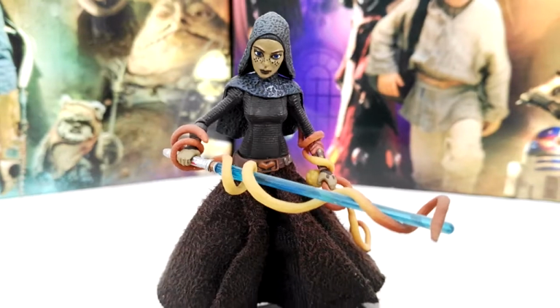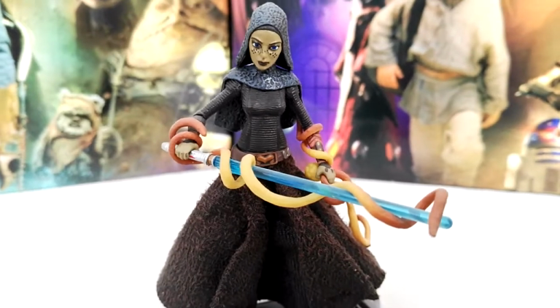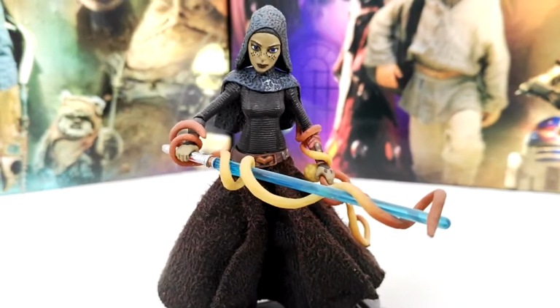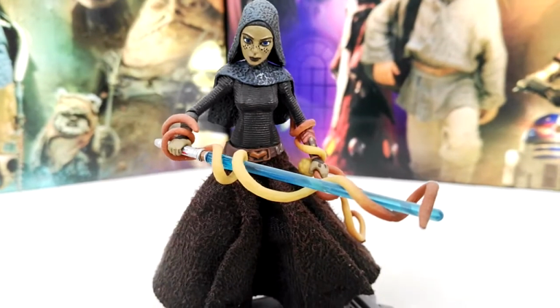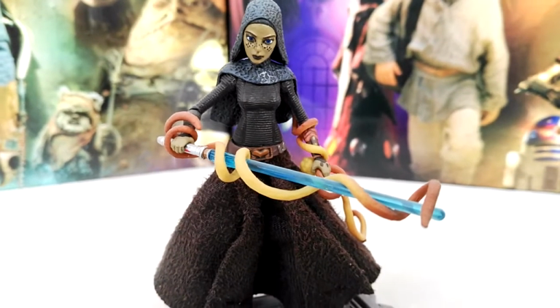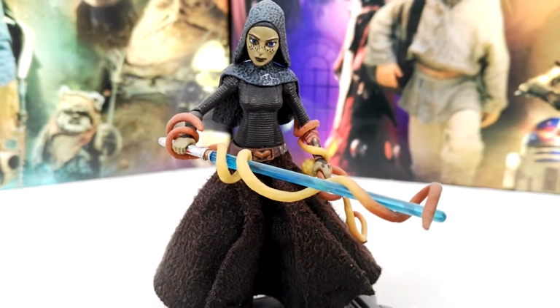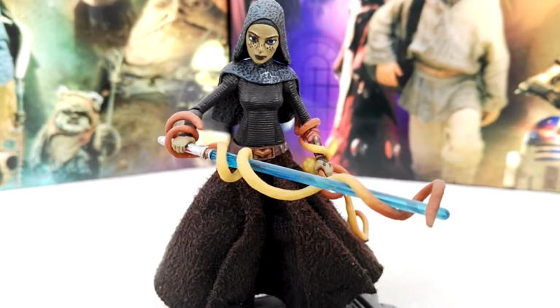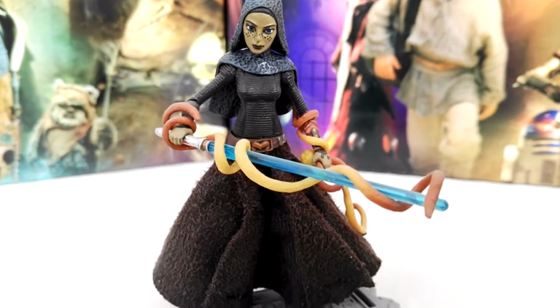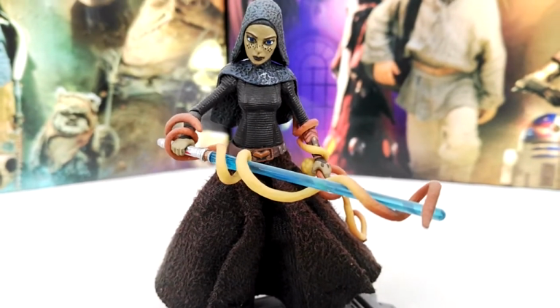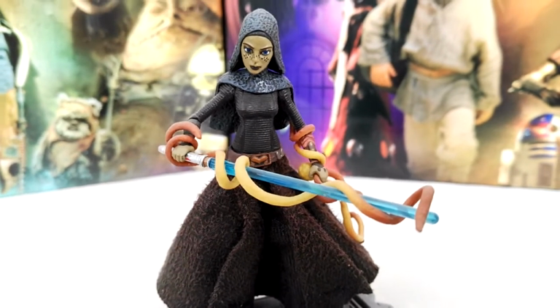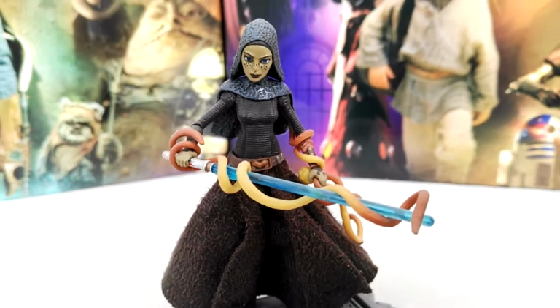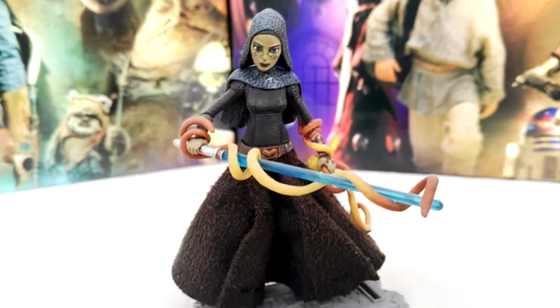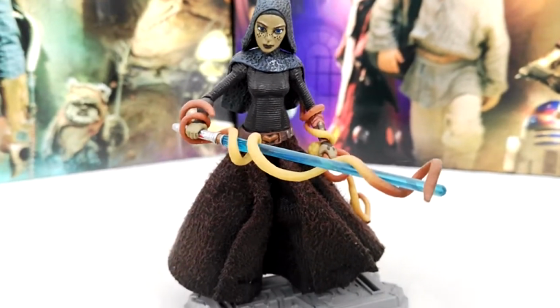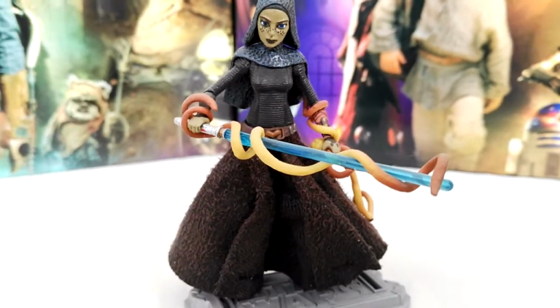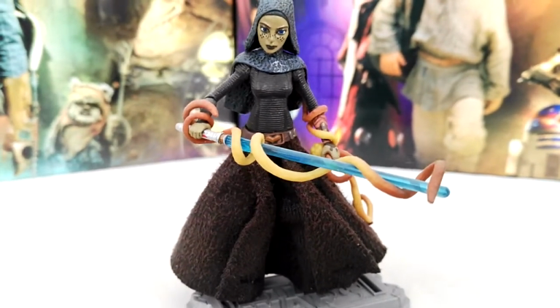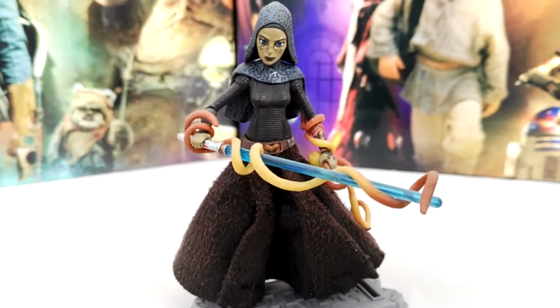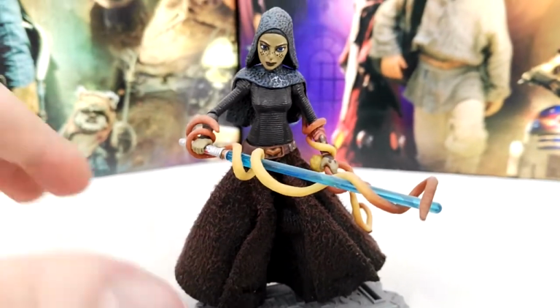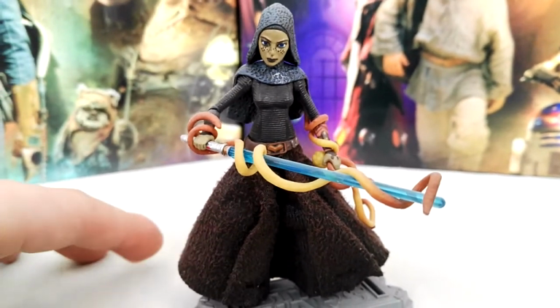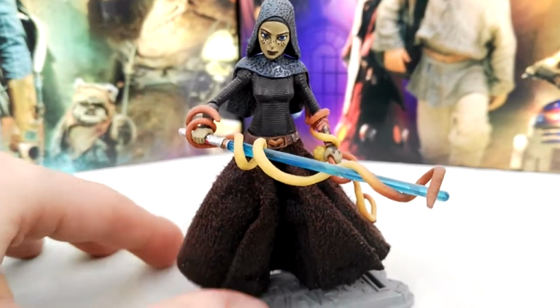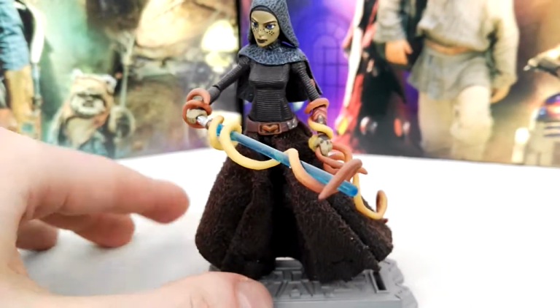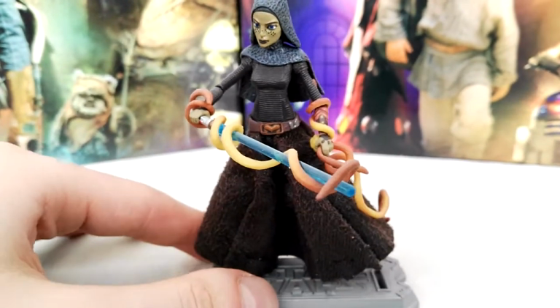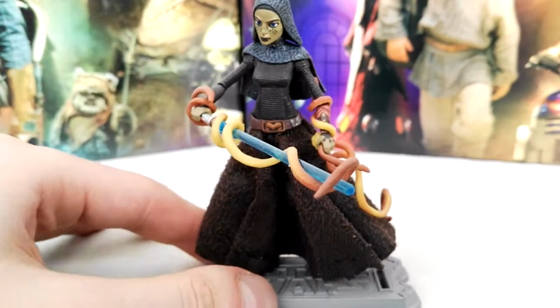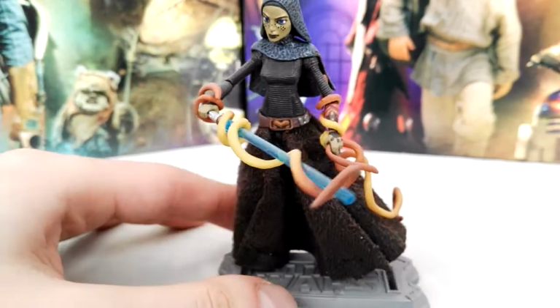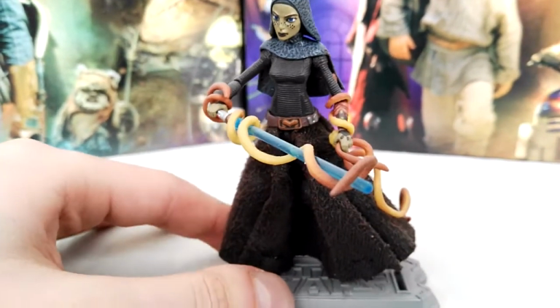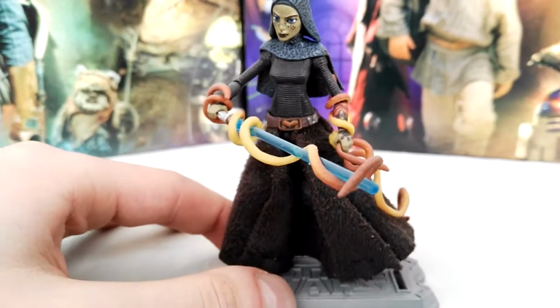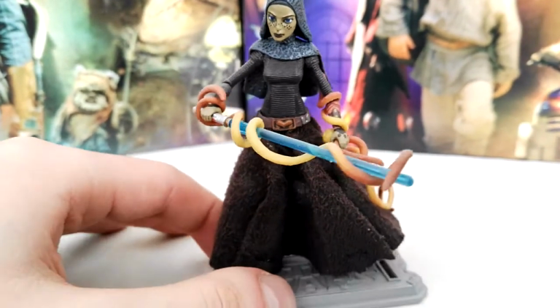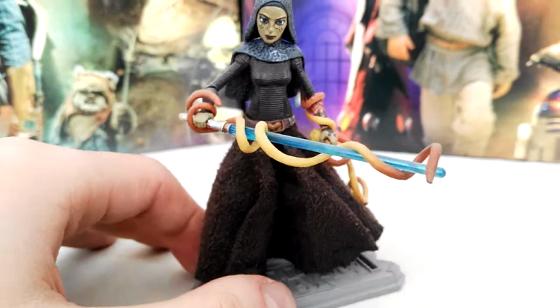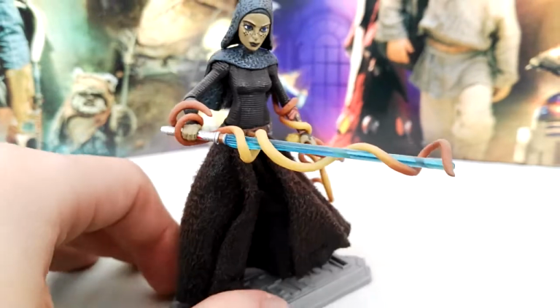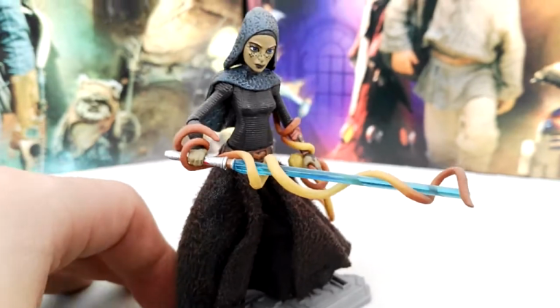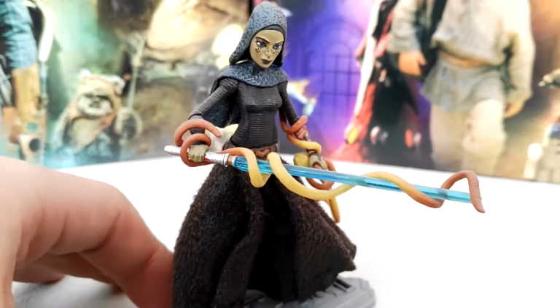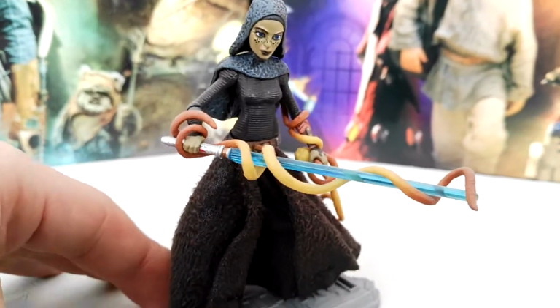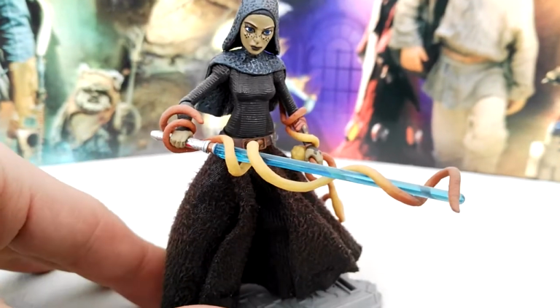Barriss Offee — not the coolest Jedi, I would say, but a really cool figure.